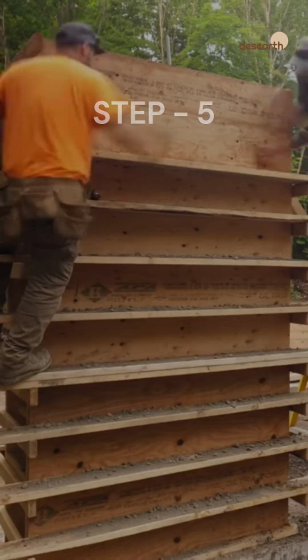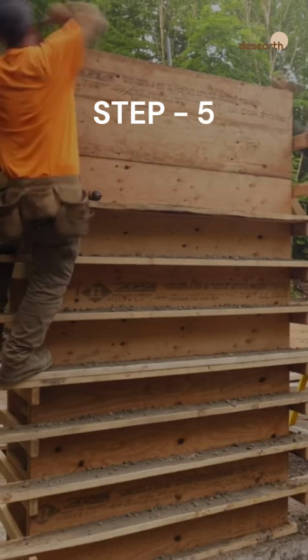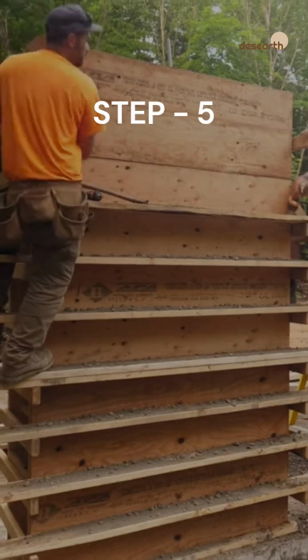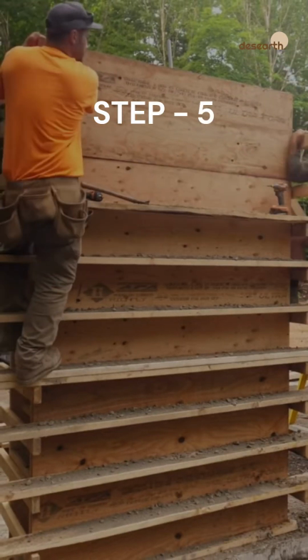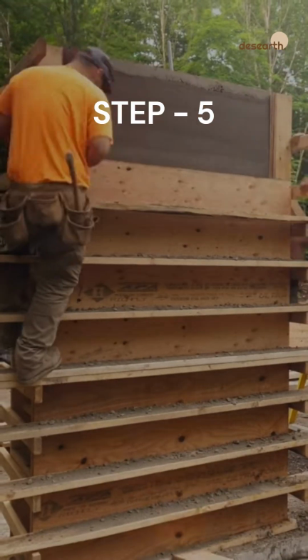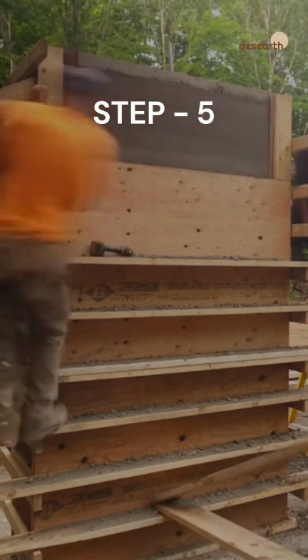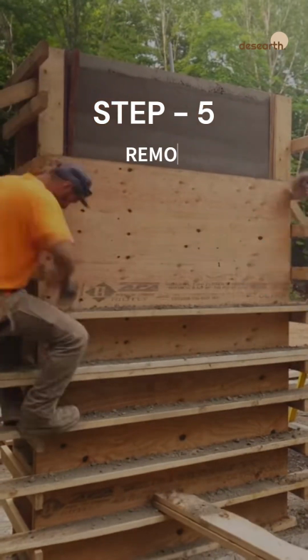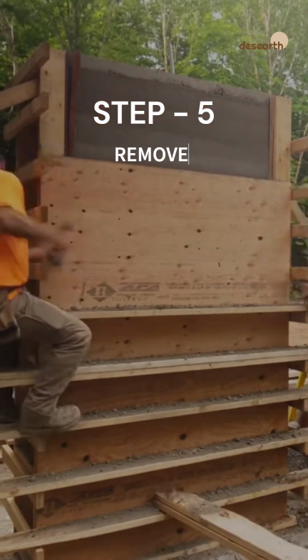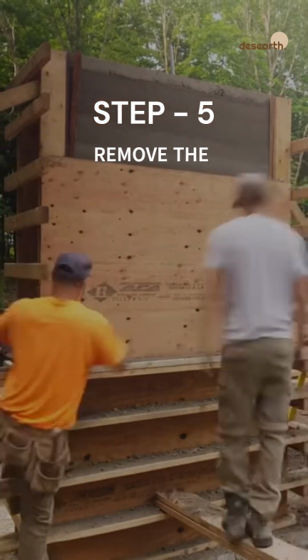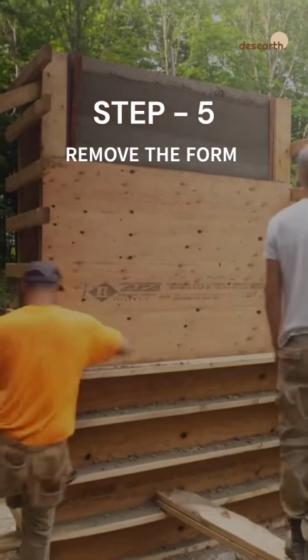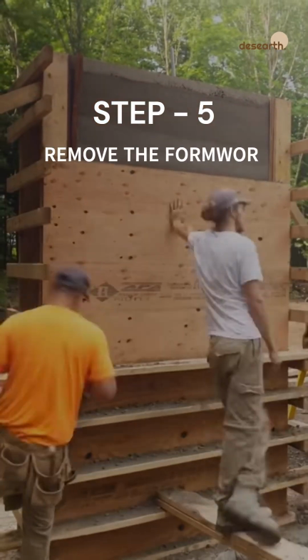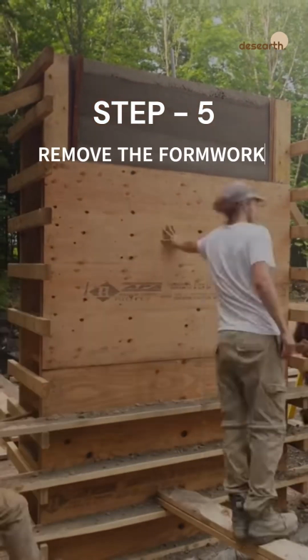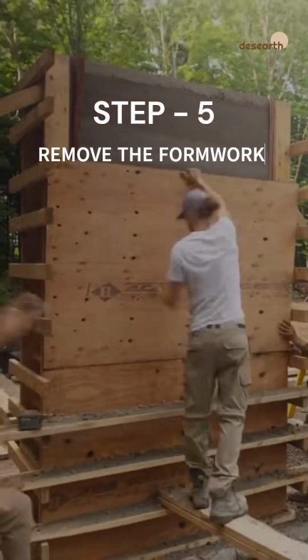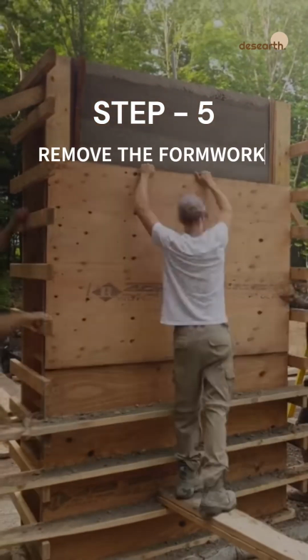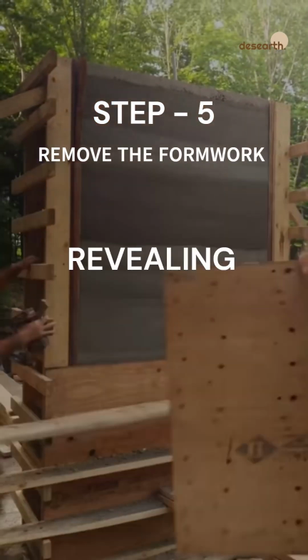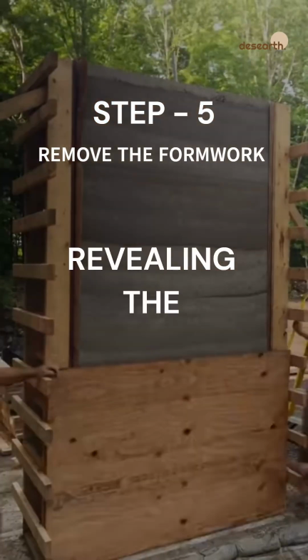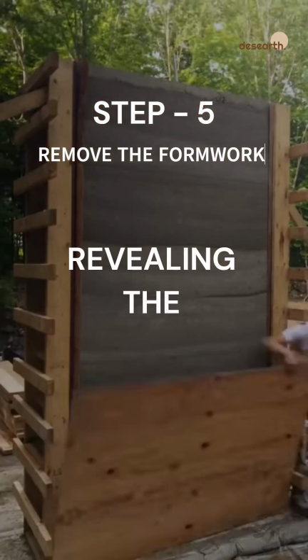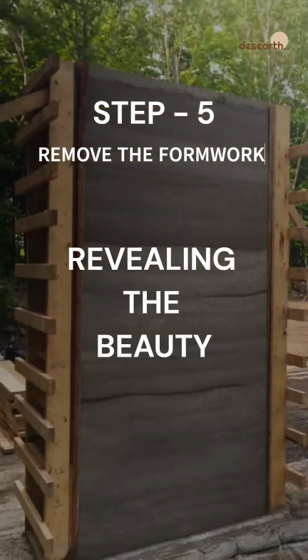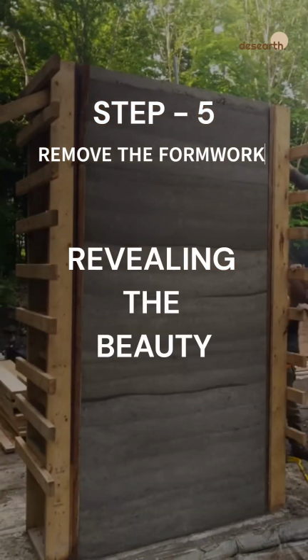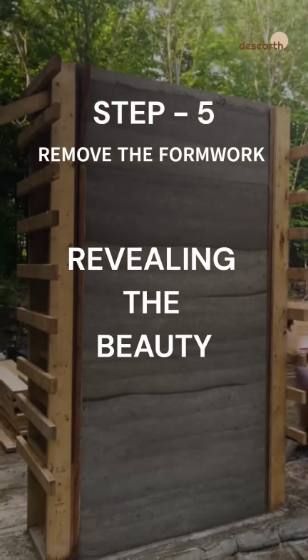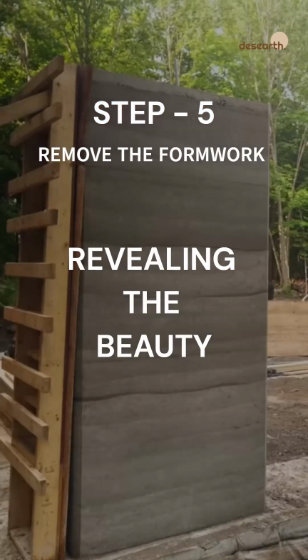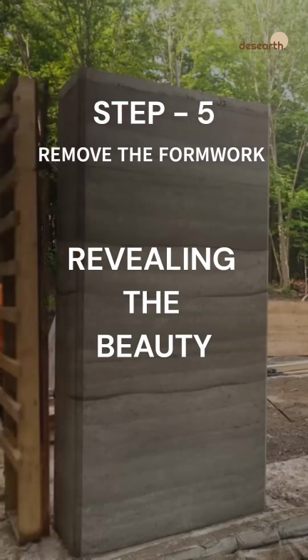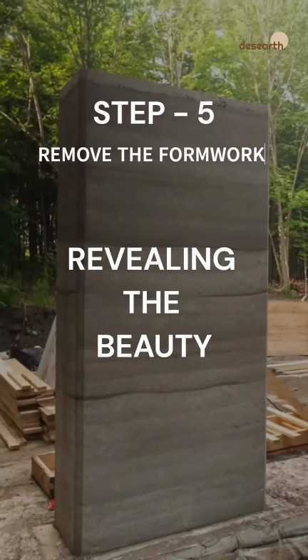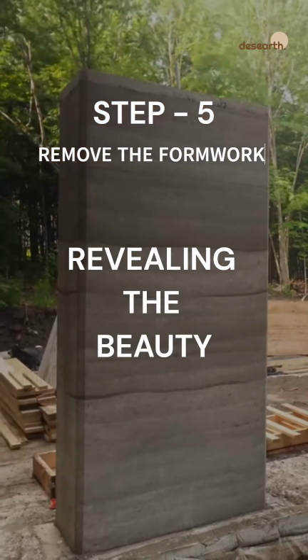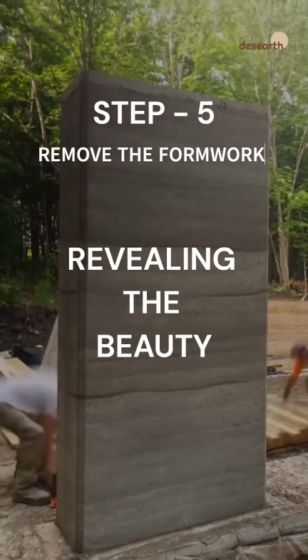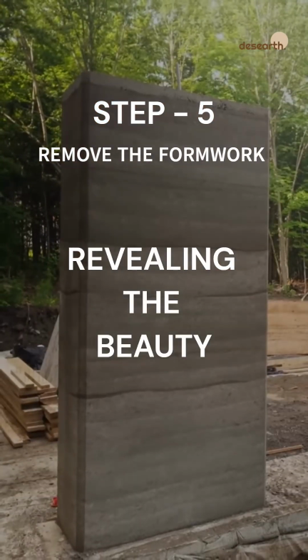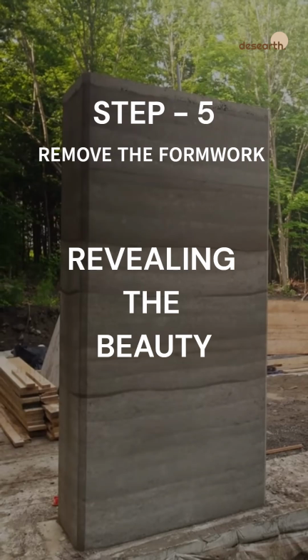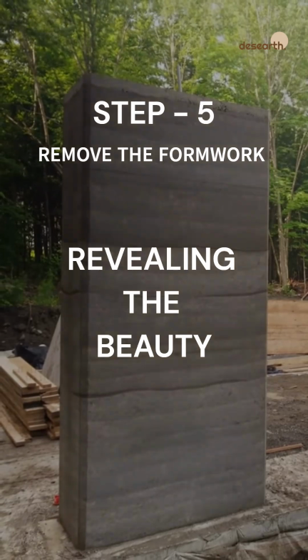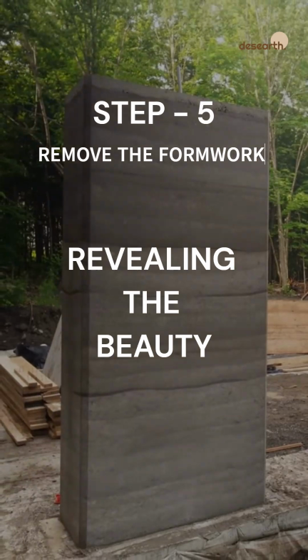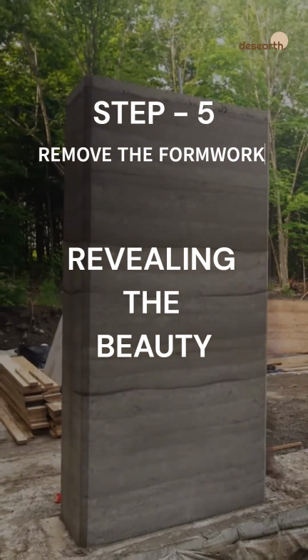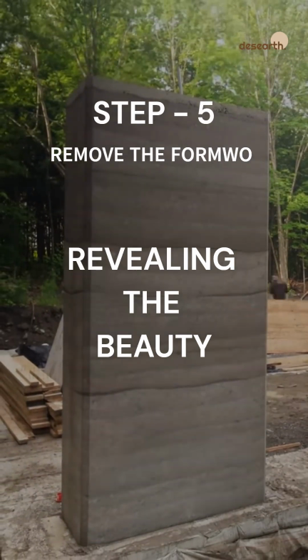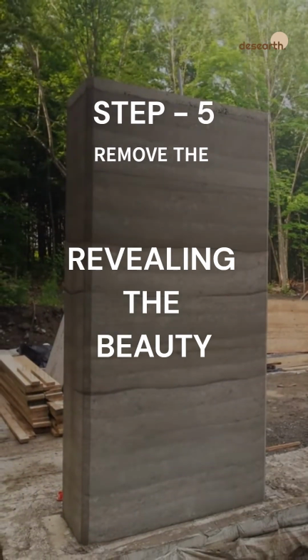Step 5: Remove the formwork. The wall stands strong and ready for finishing touches.